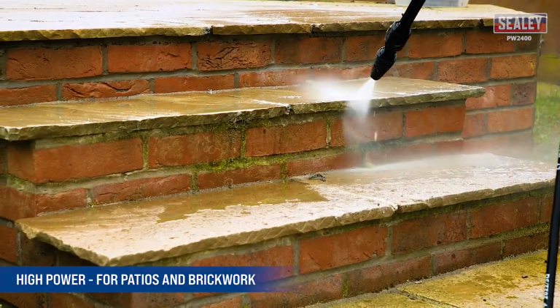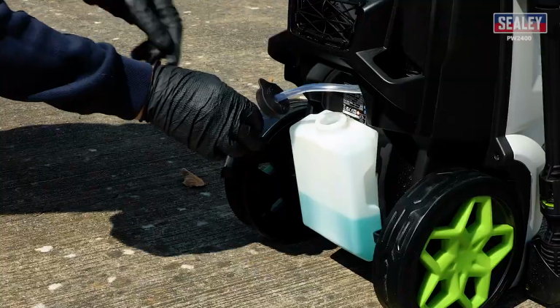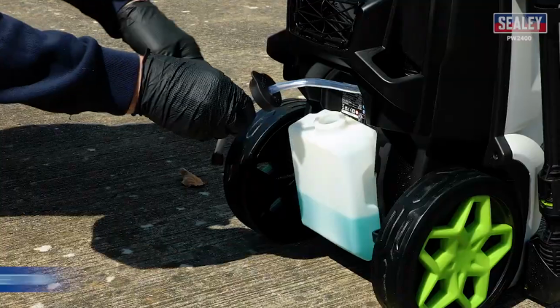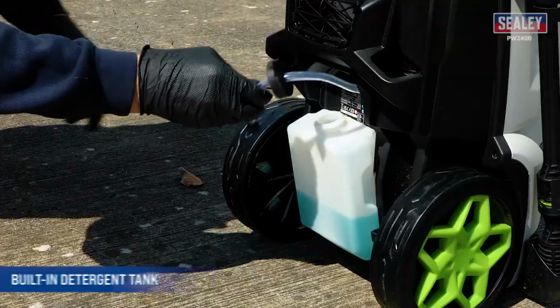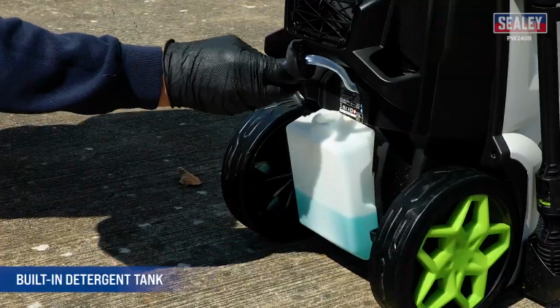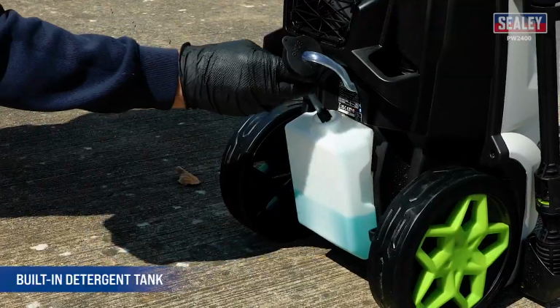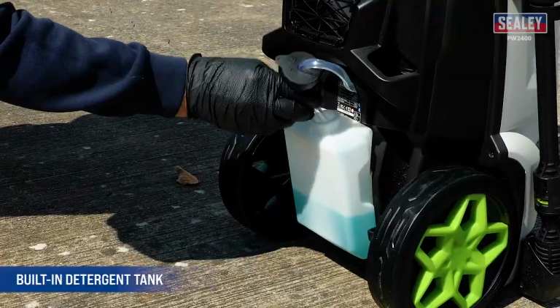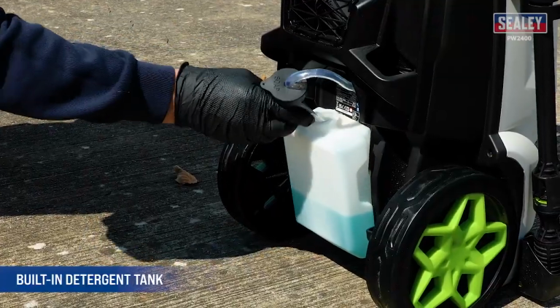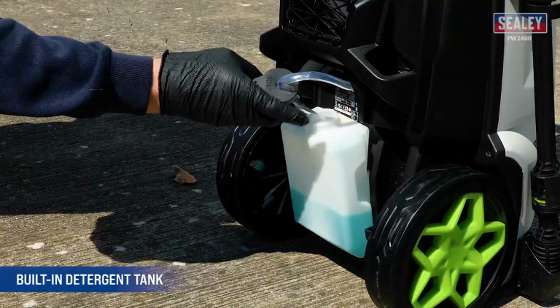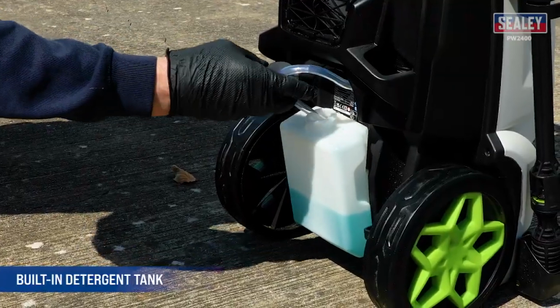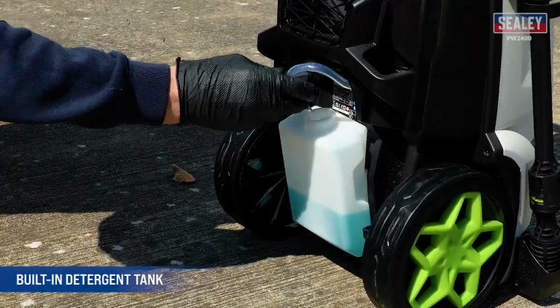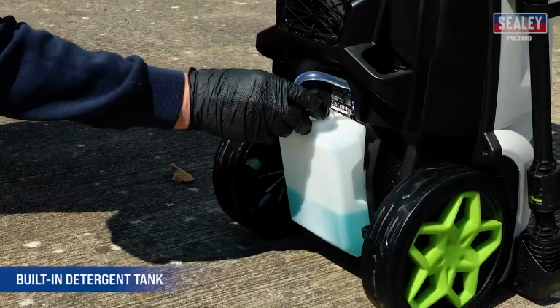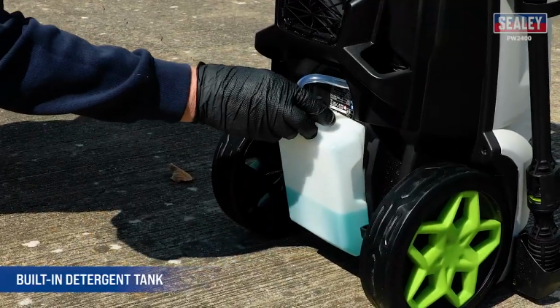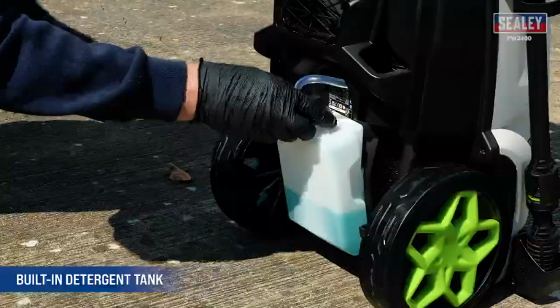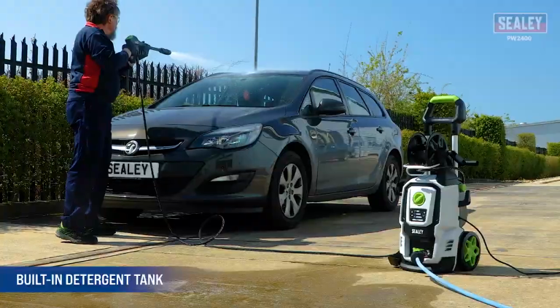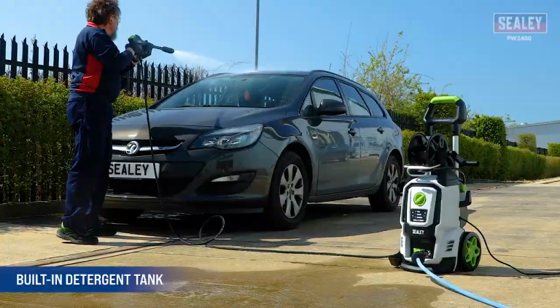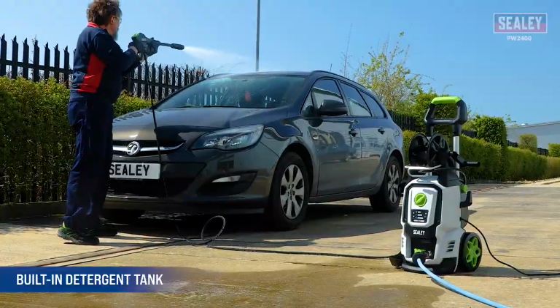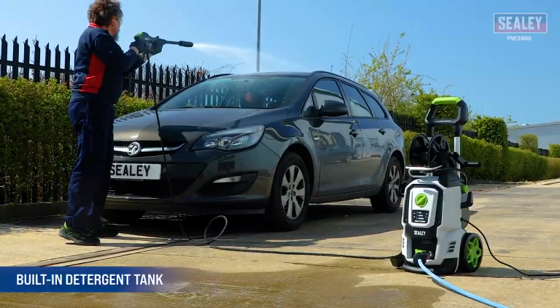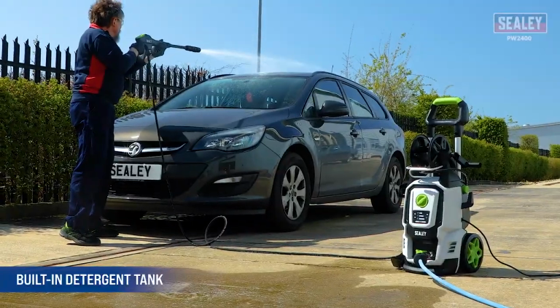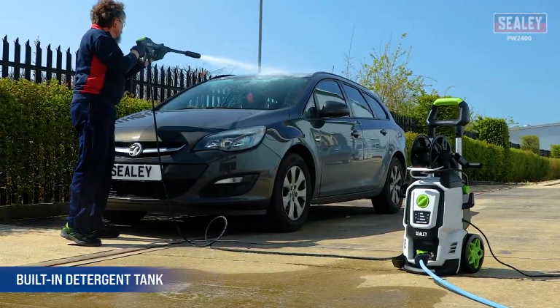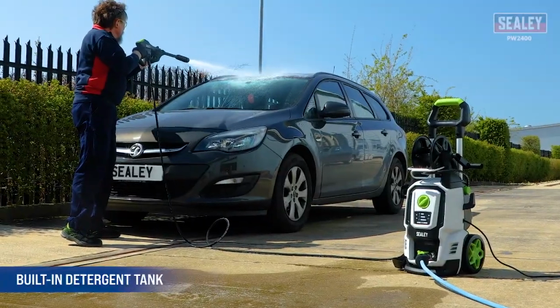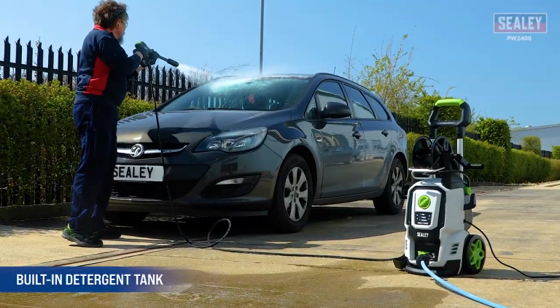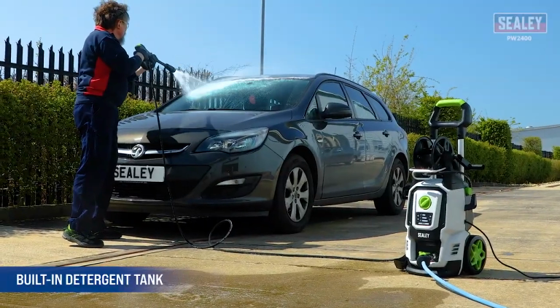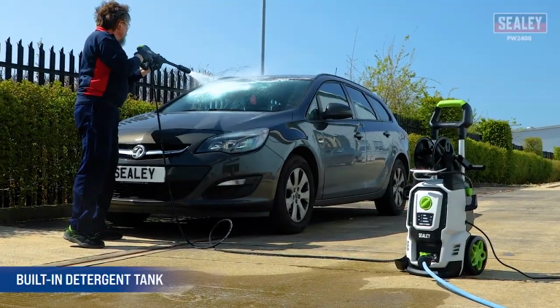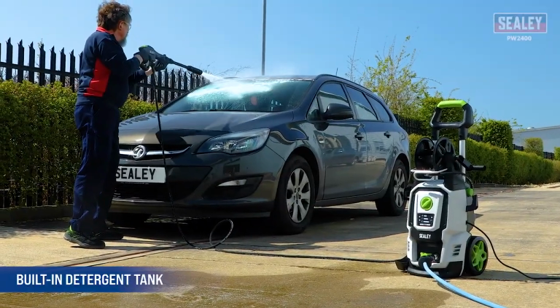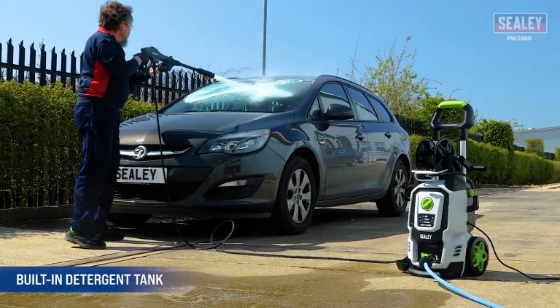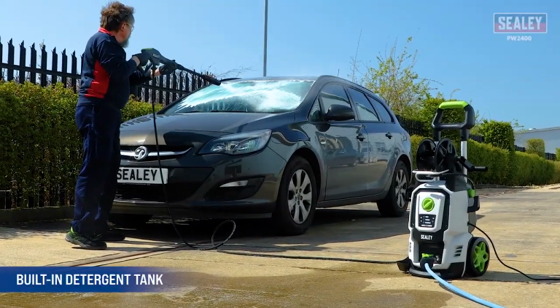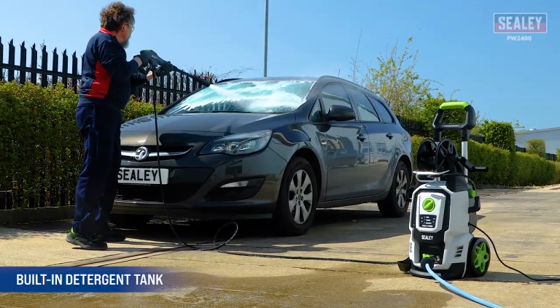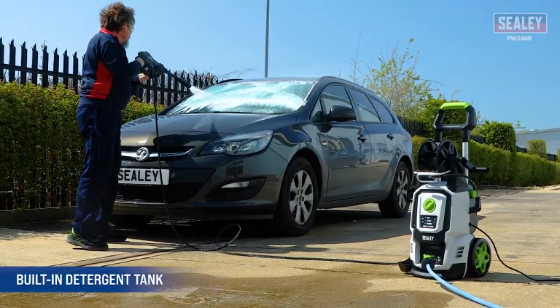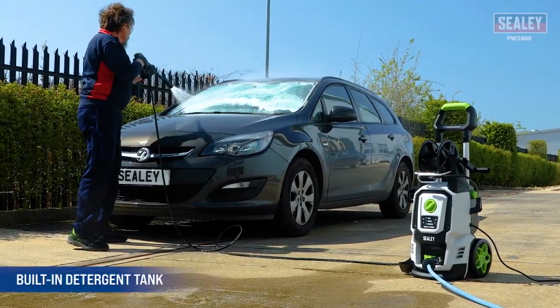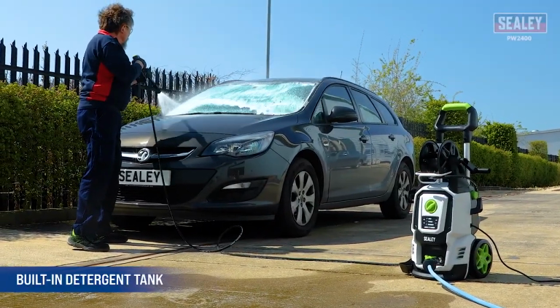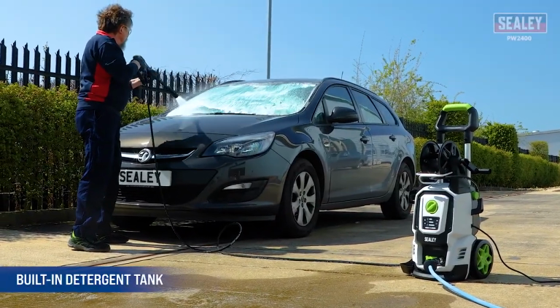A built-in detergent tank that filters into the jet stream is perfect for use with the low power mode, with no need to change the lance.